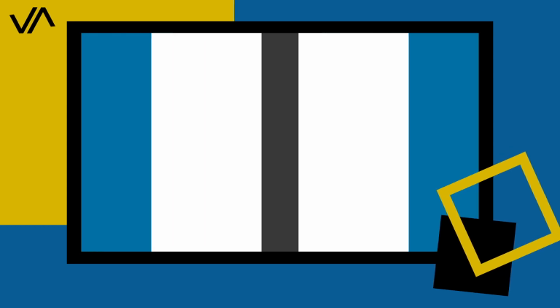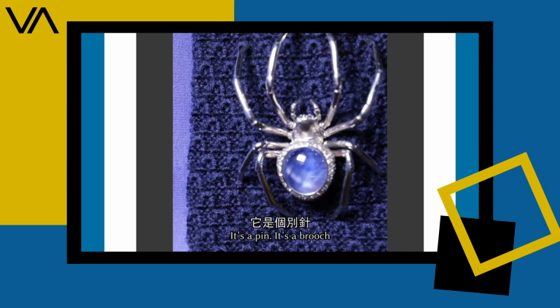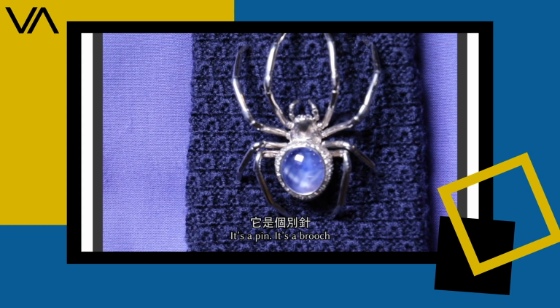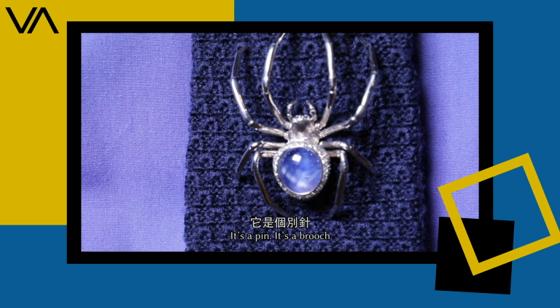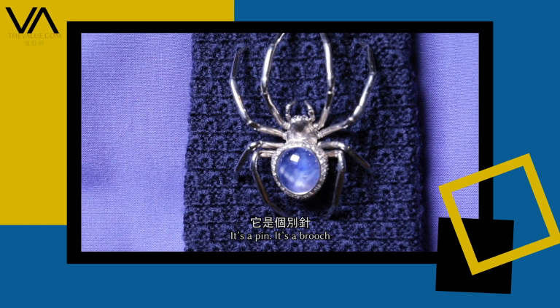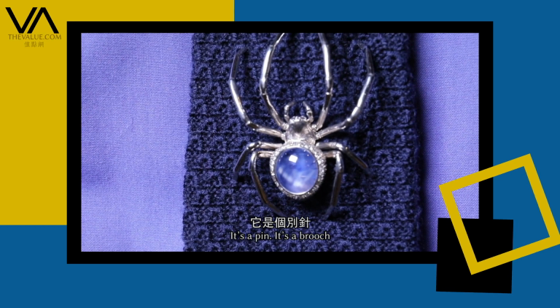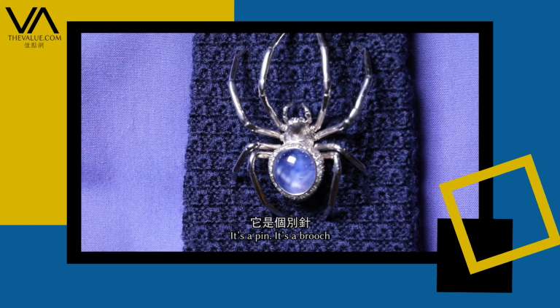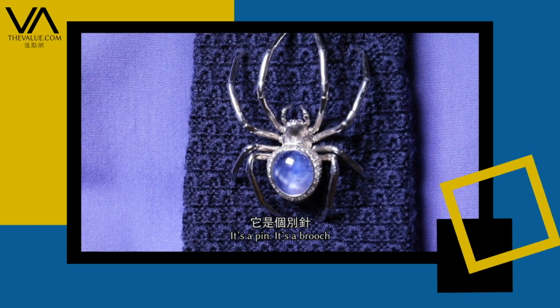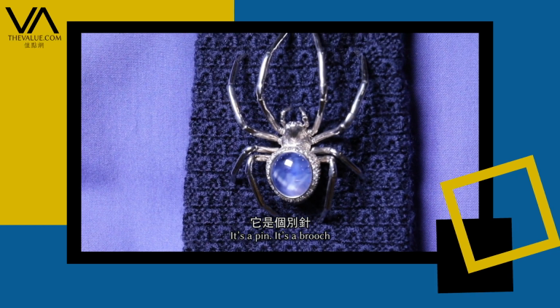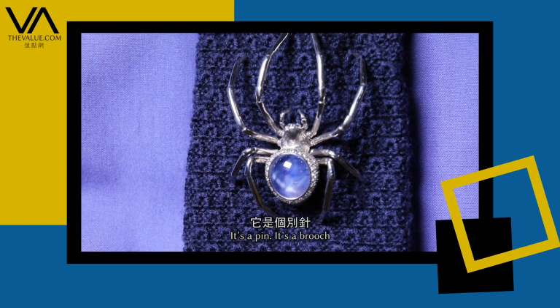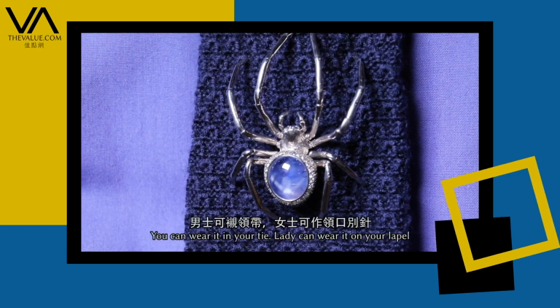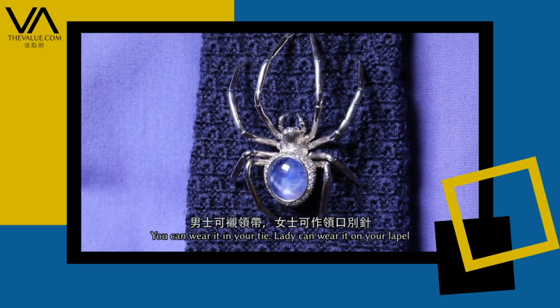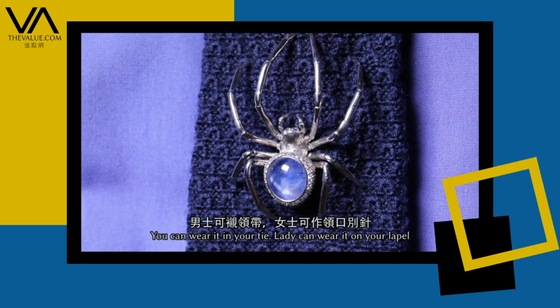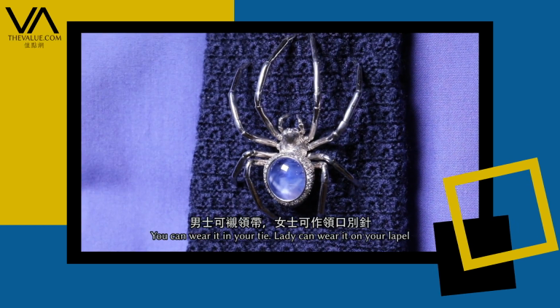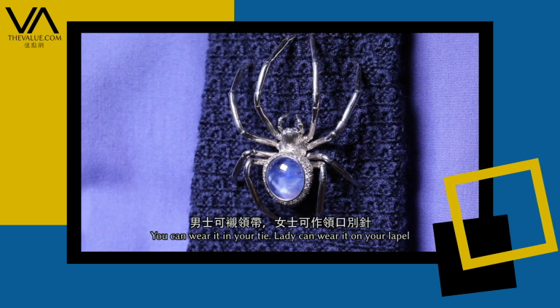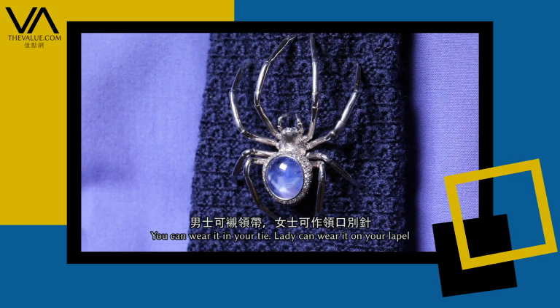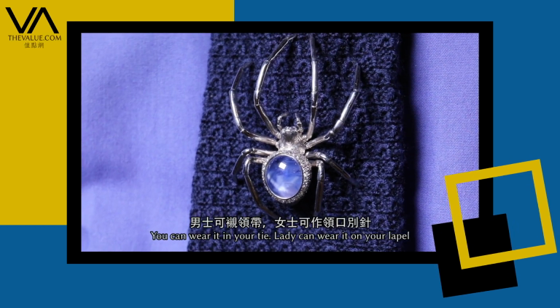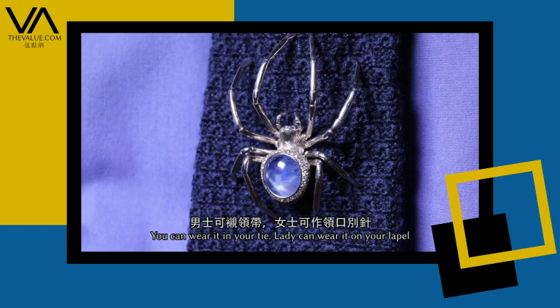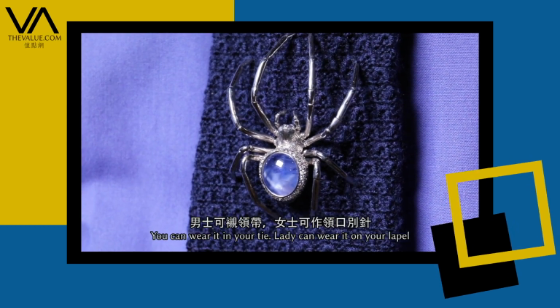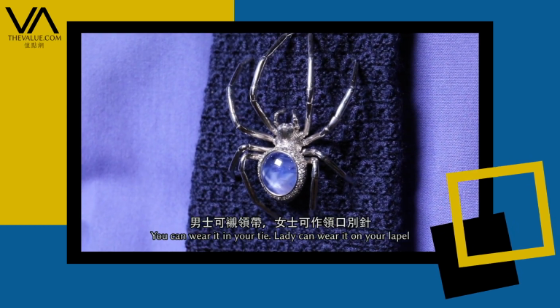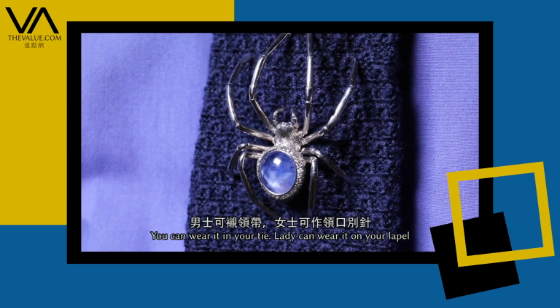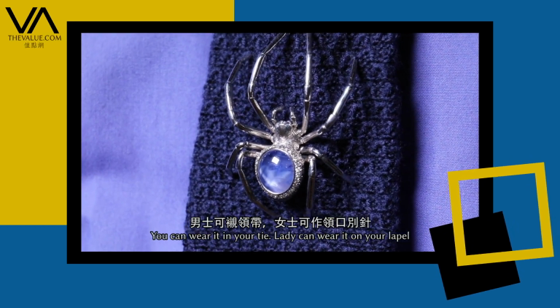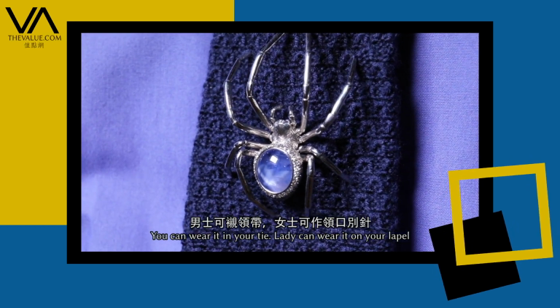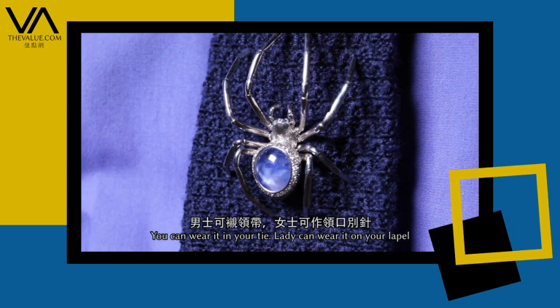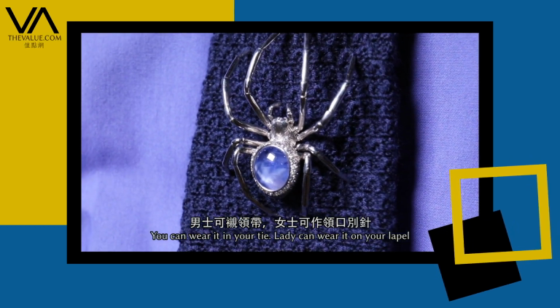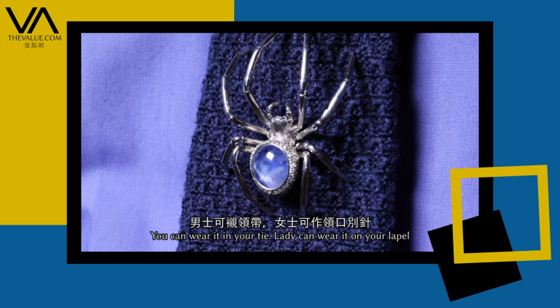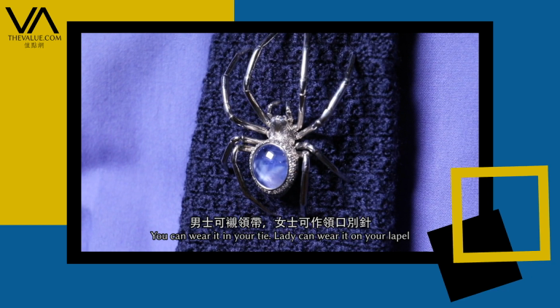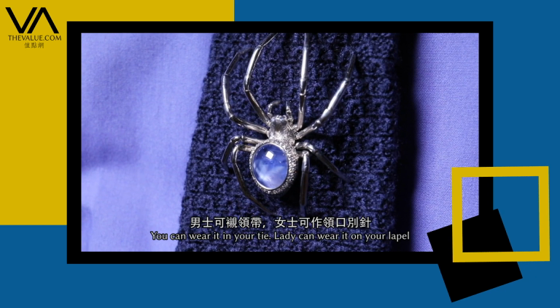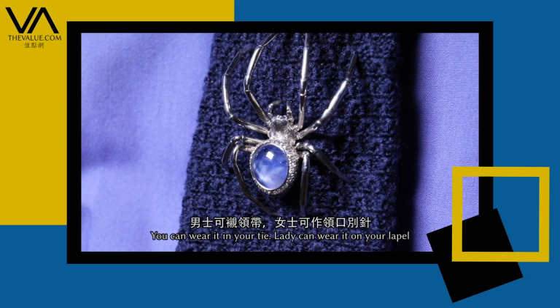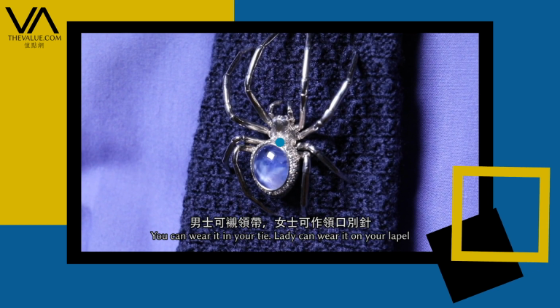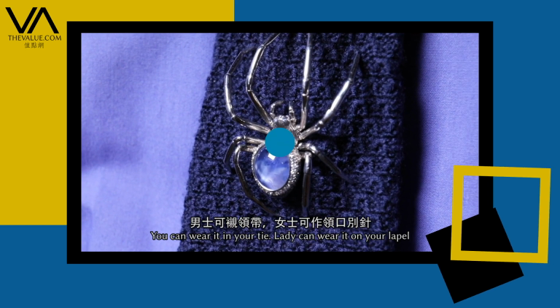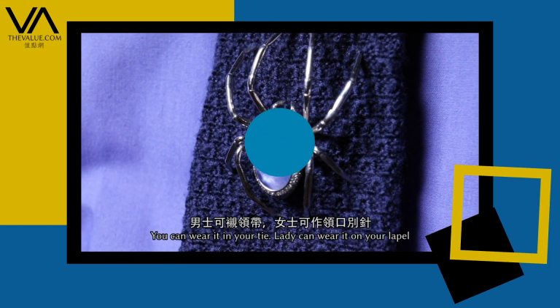It's a pin, it's a brooch — you can wear it in your tie, a lady can wear it, you can wear it on your lapel.